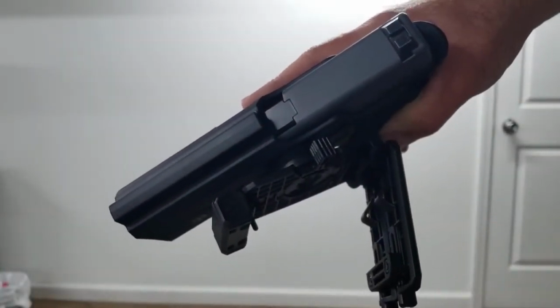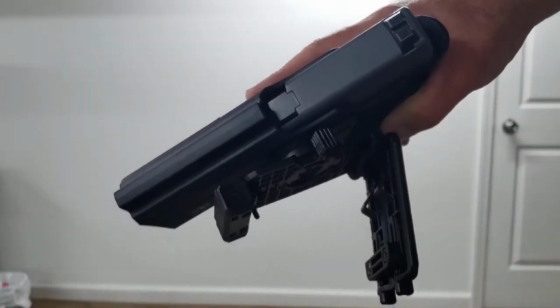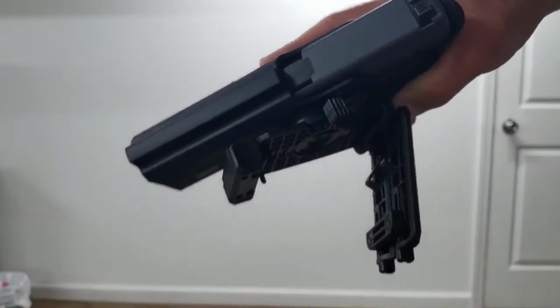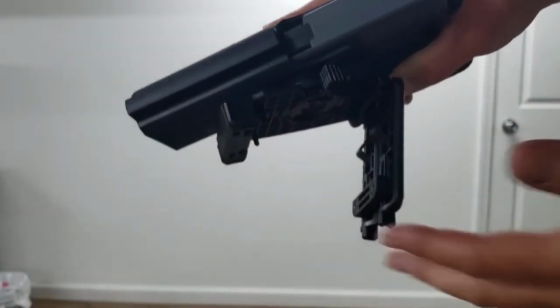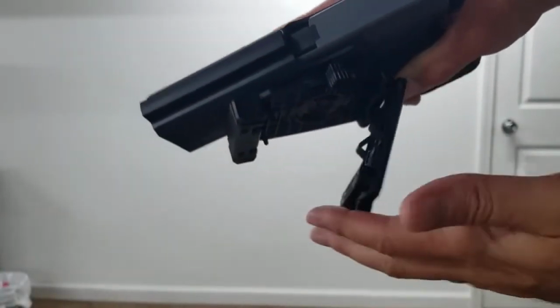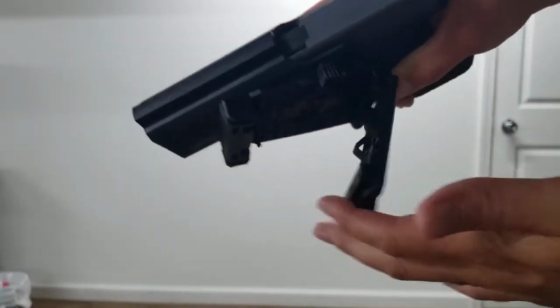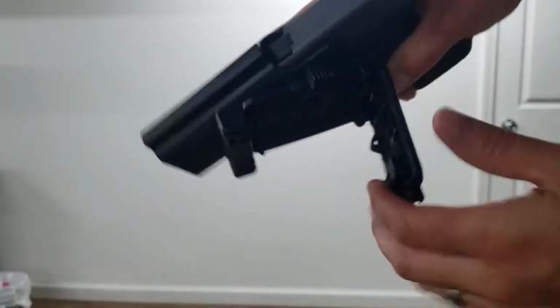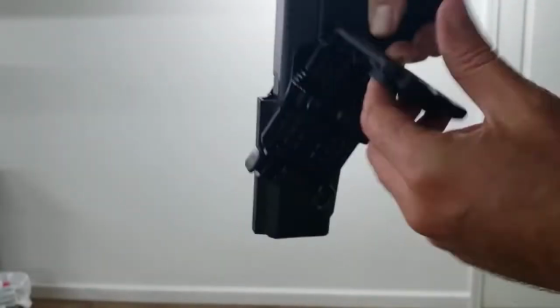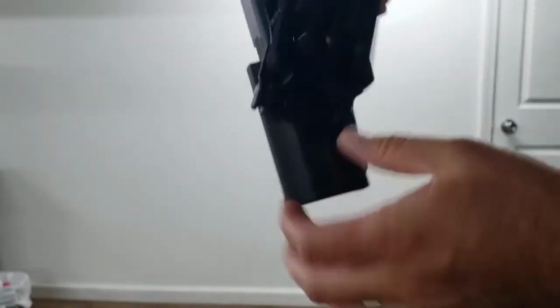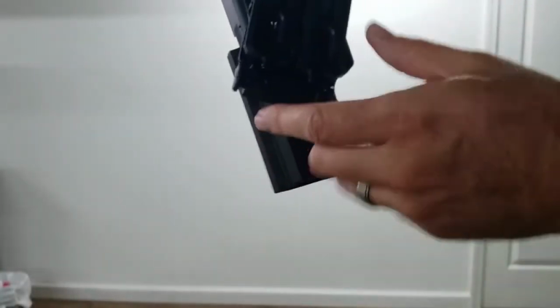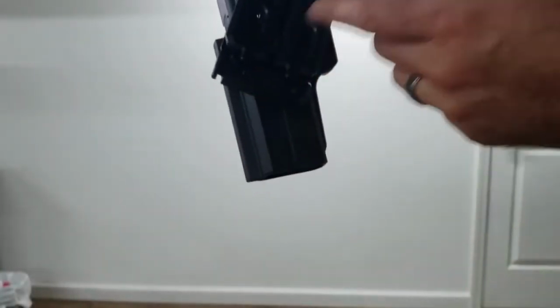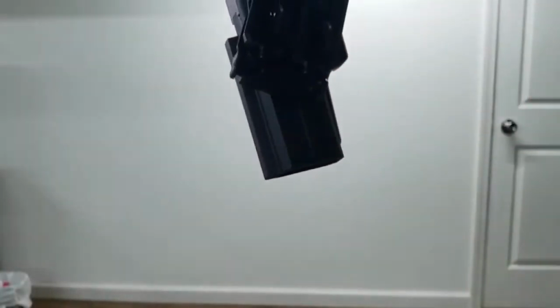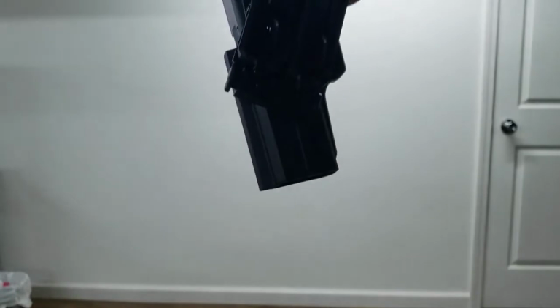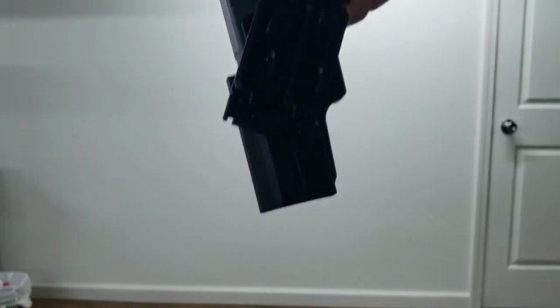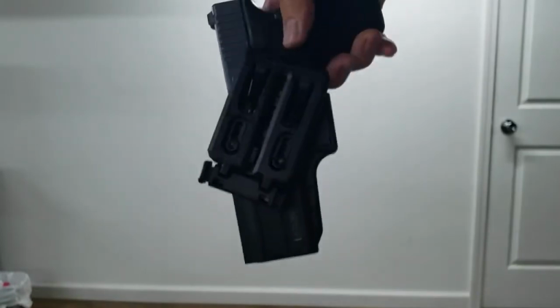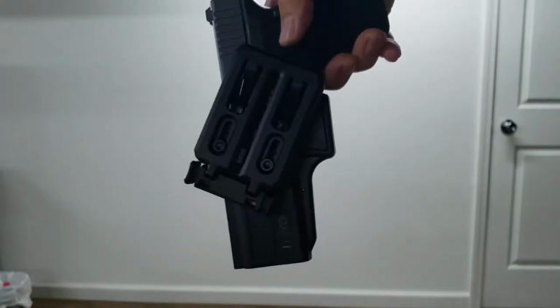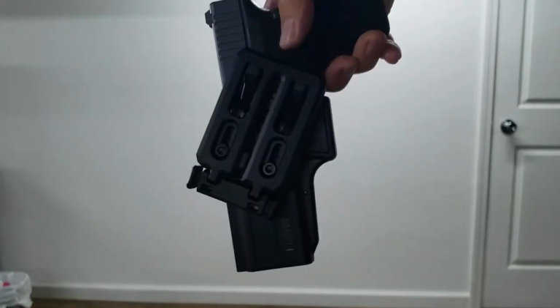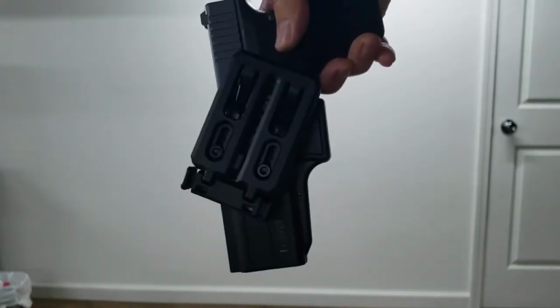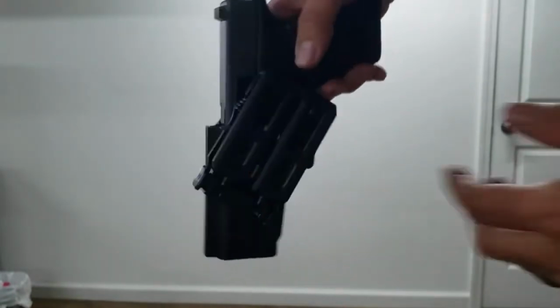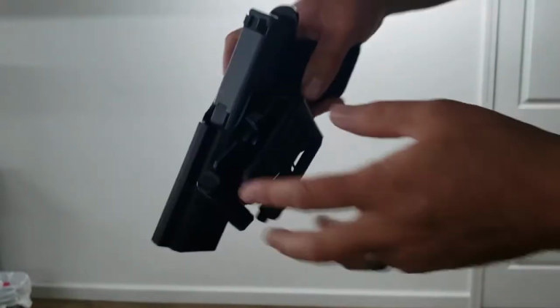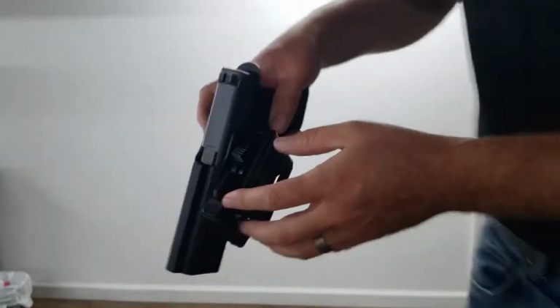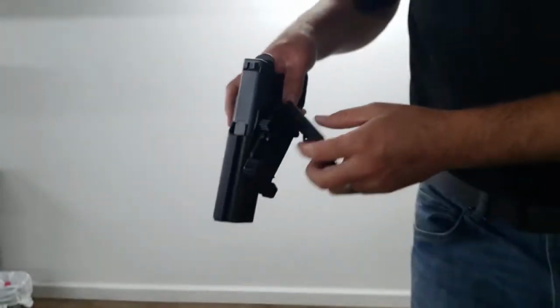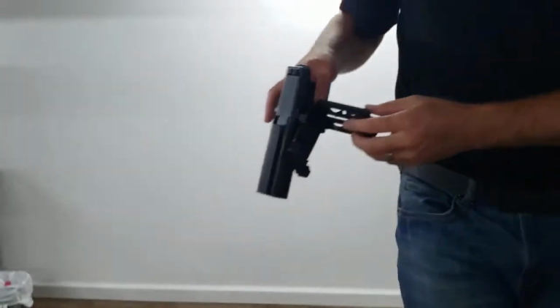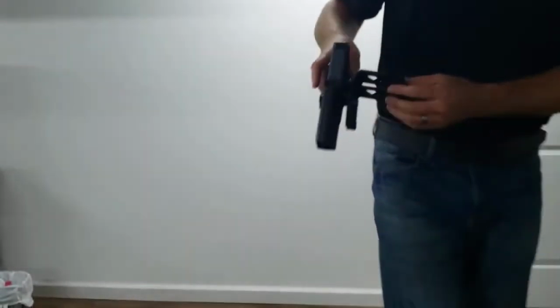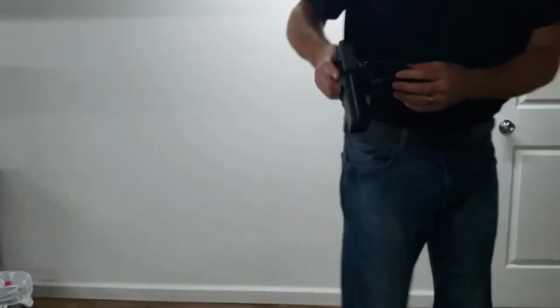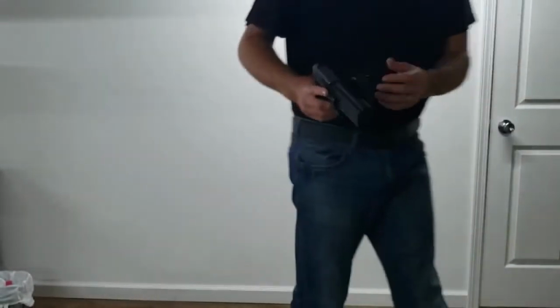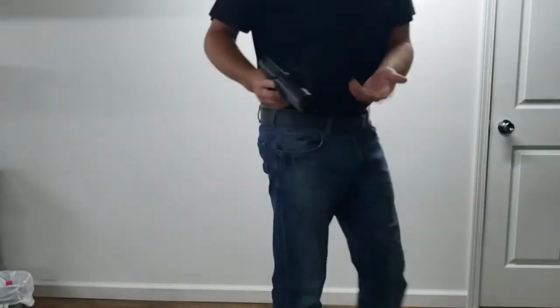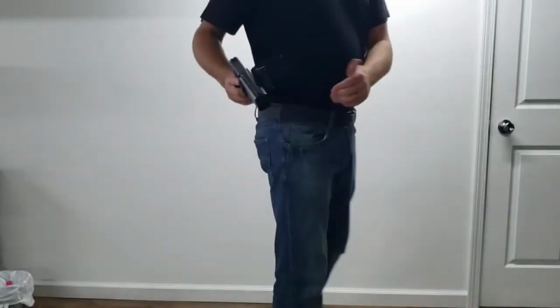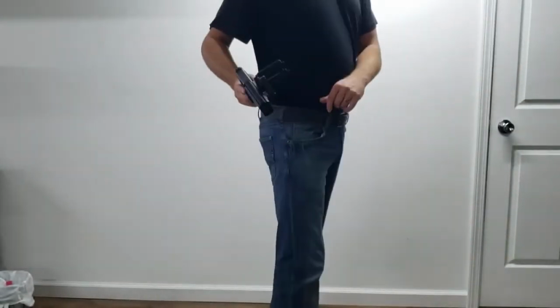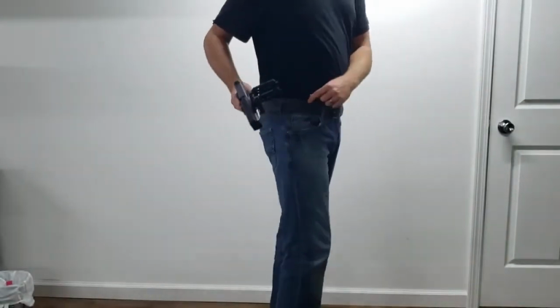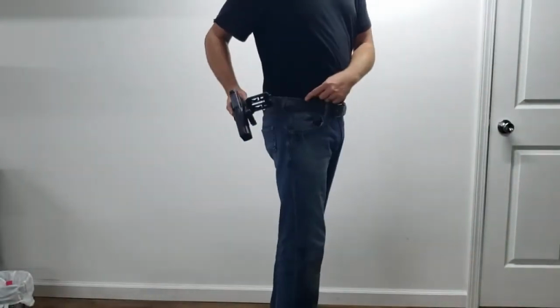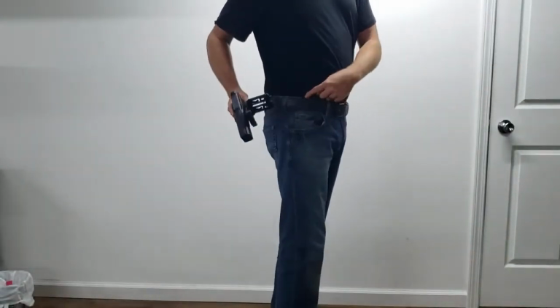Here we can see I have the belt clip open and I do have it set to a forward cant position. I'm gonna step into frame and I'll show you how this goes on.